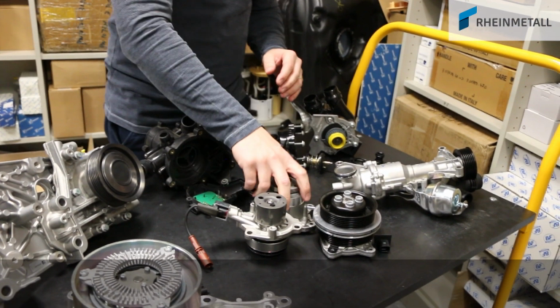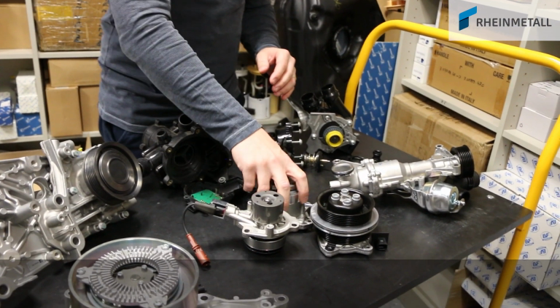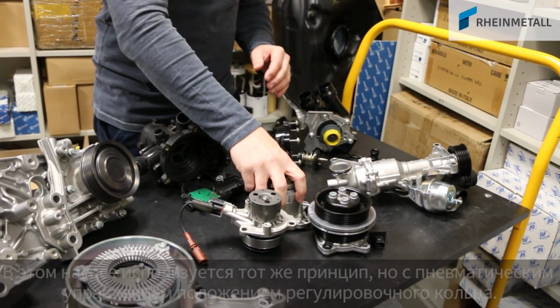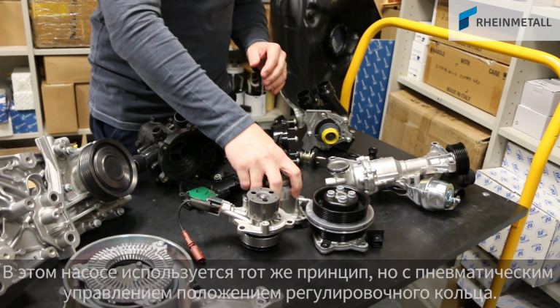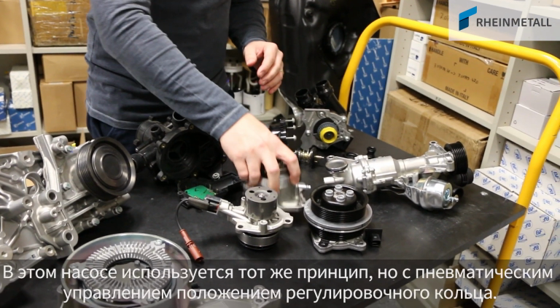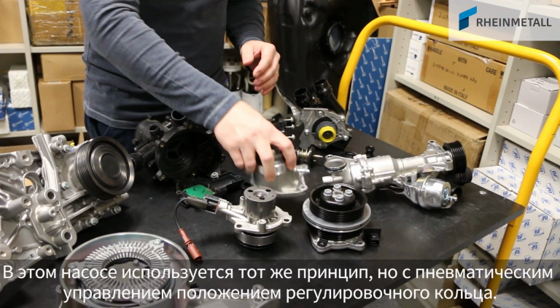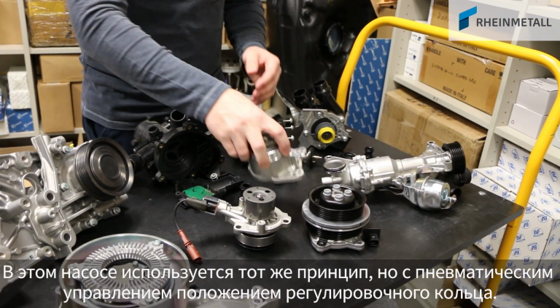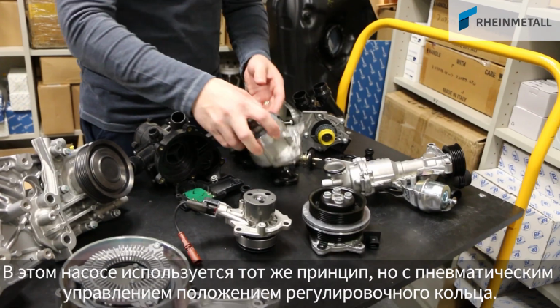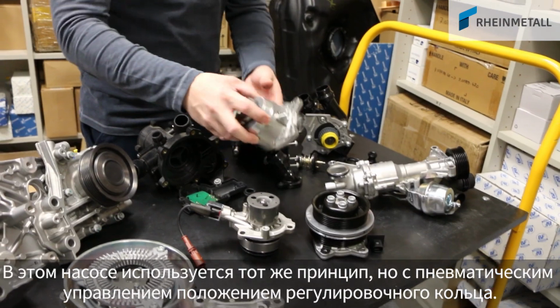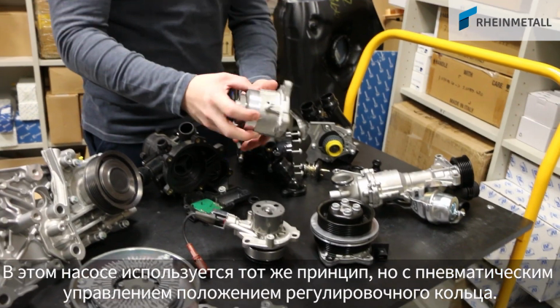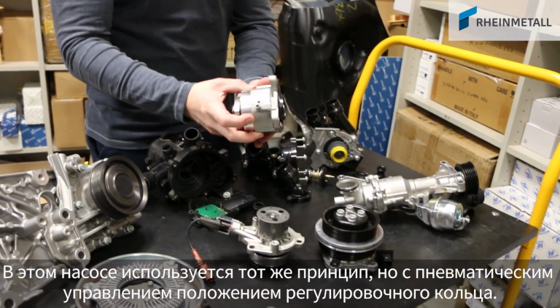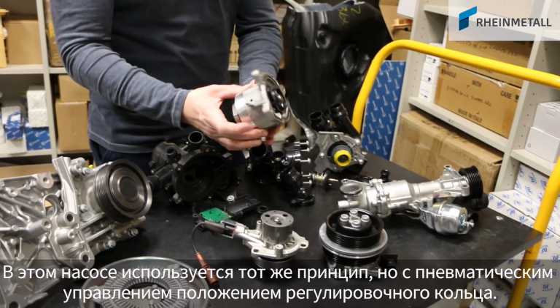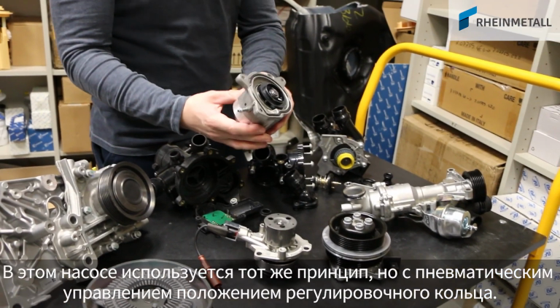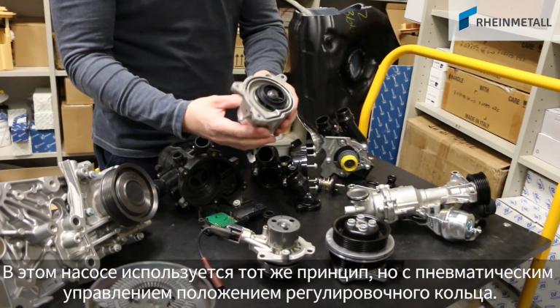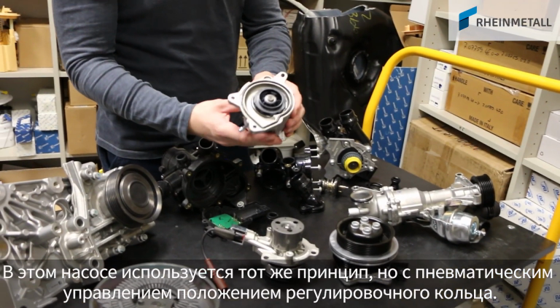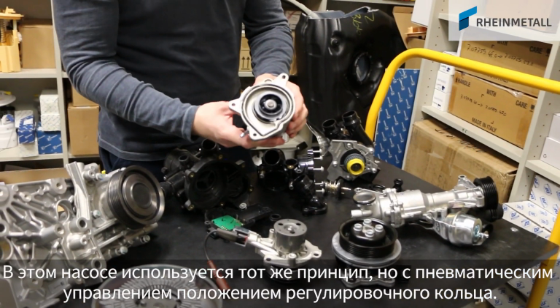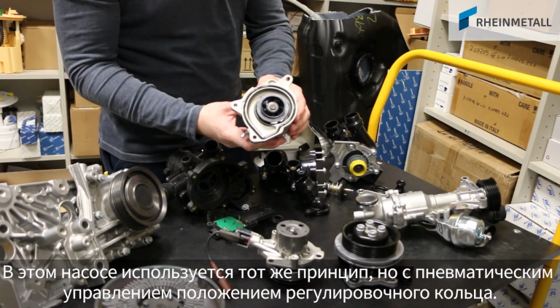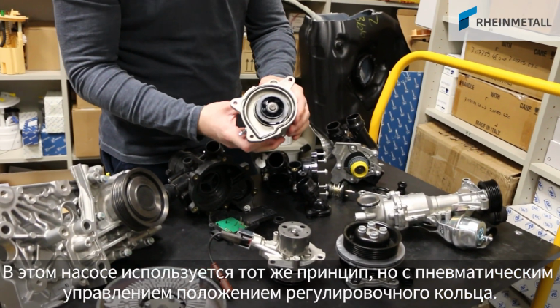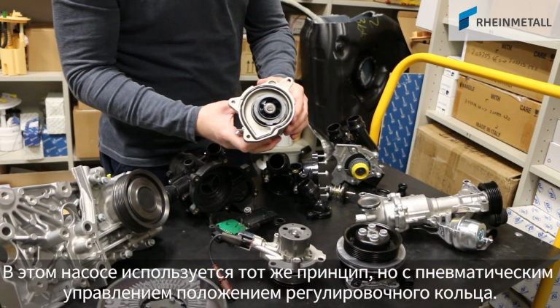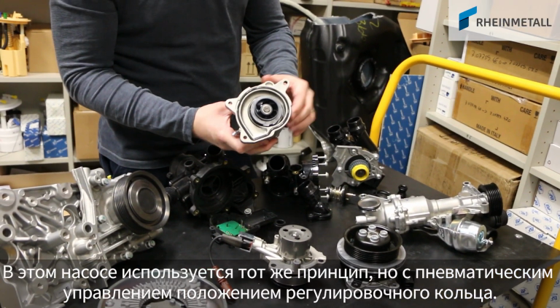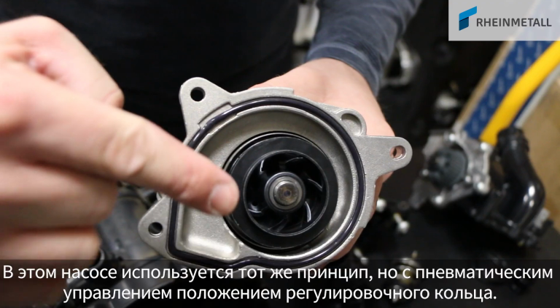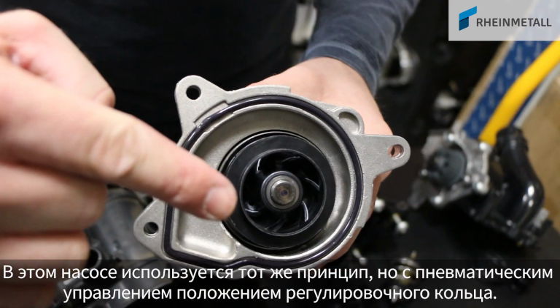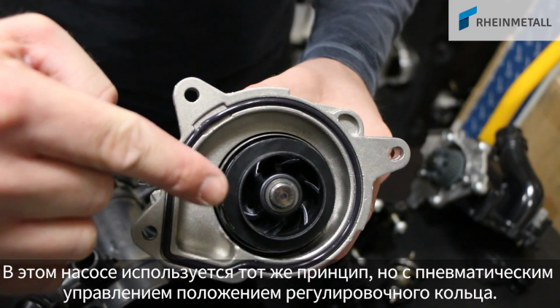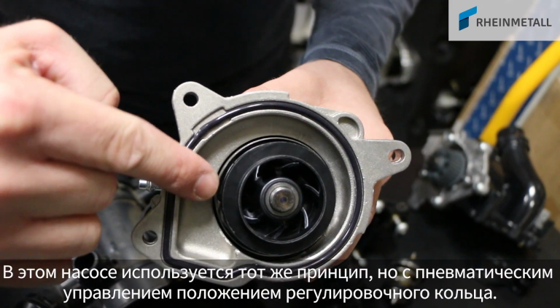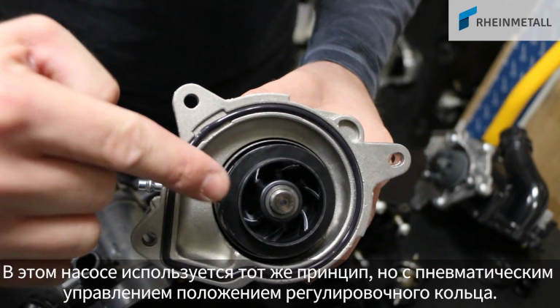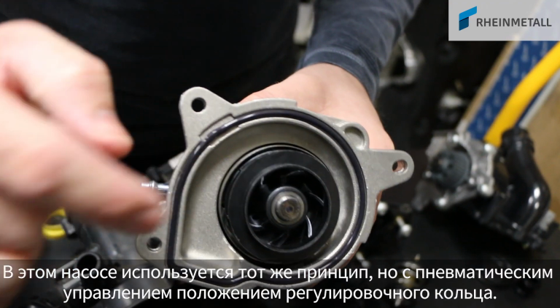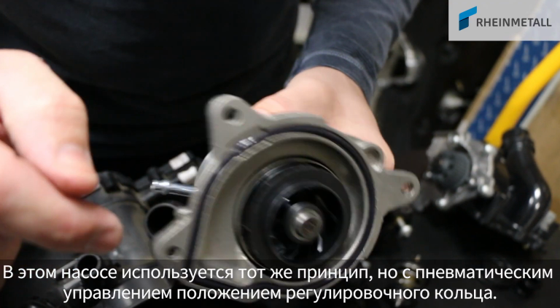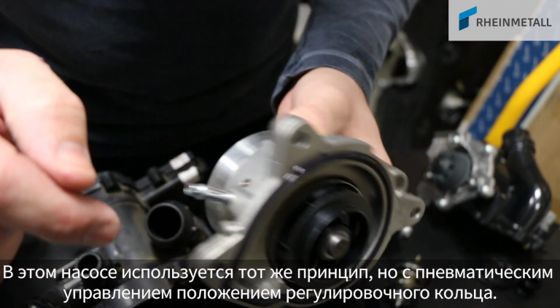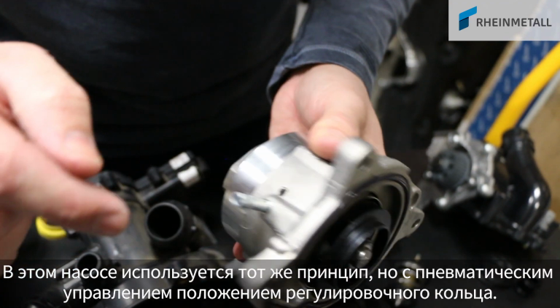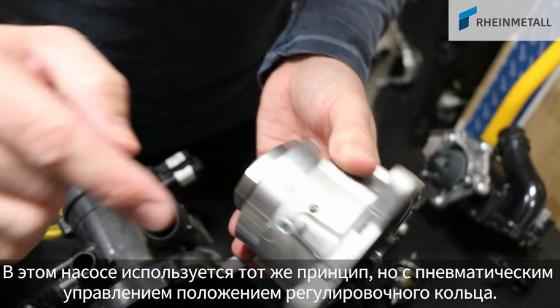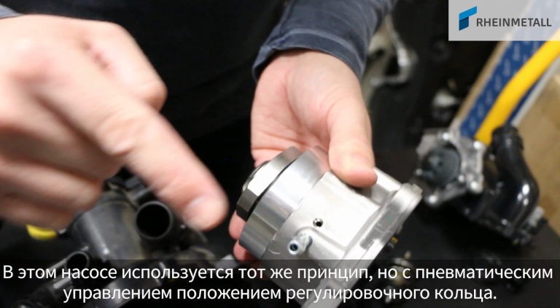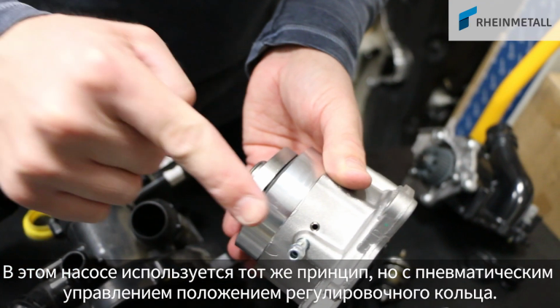There are also units based on the same principle with vacuum actuation.